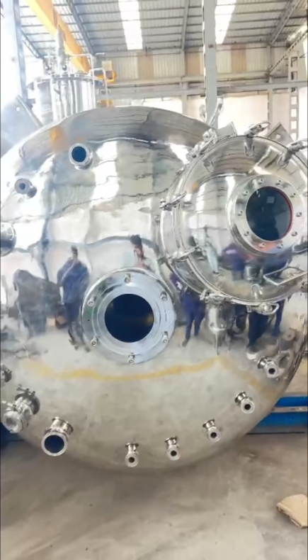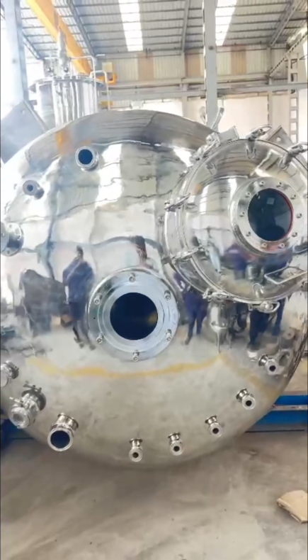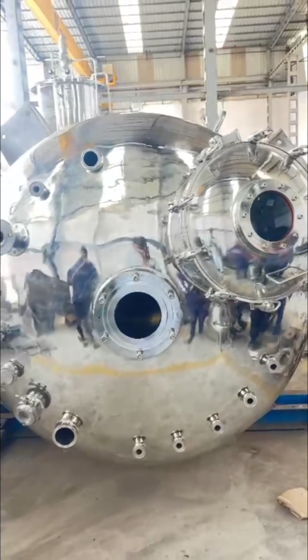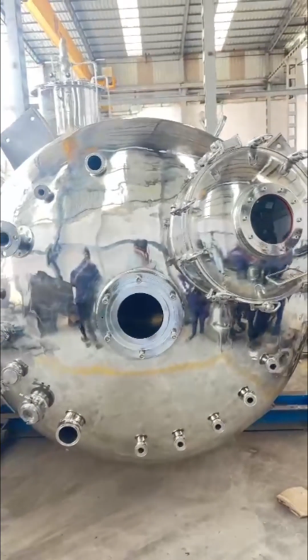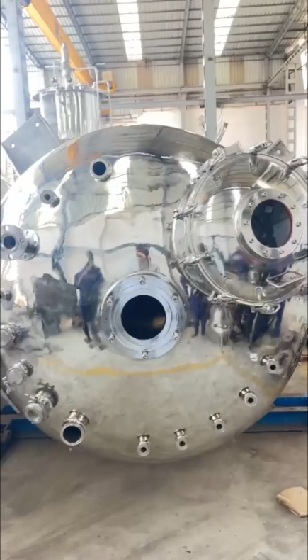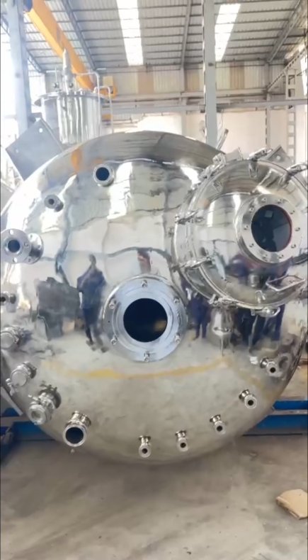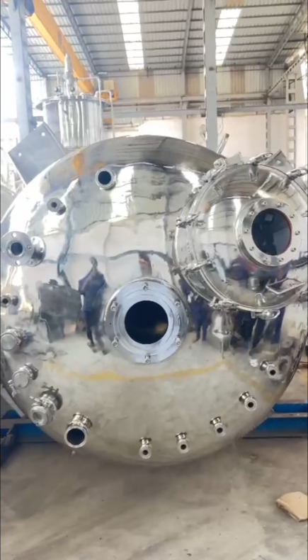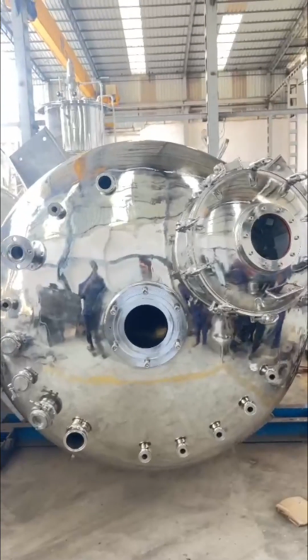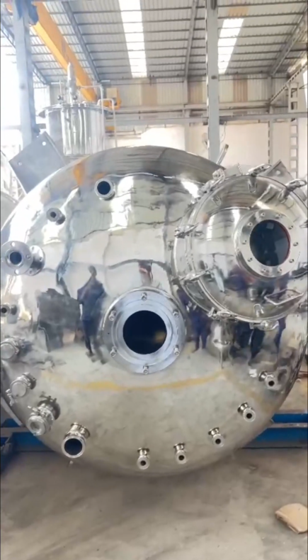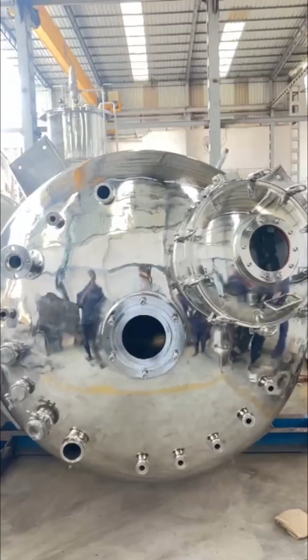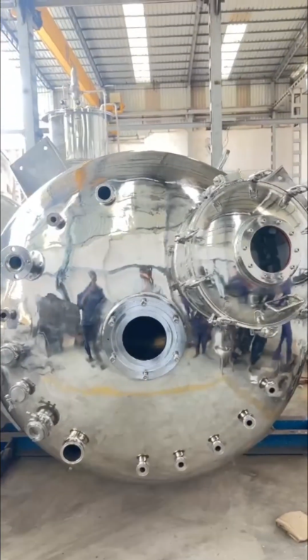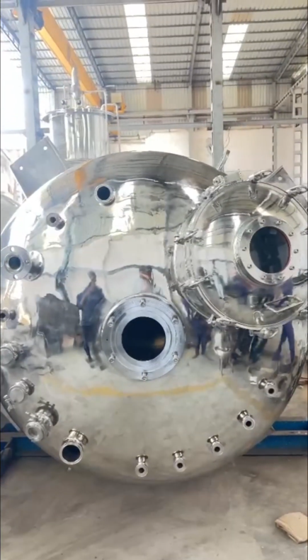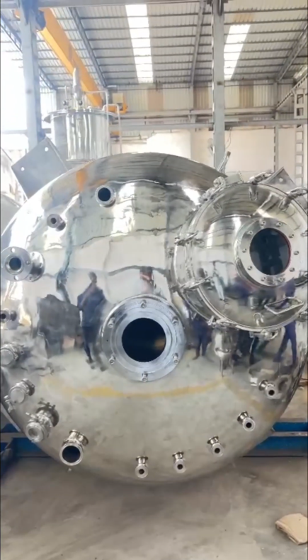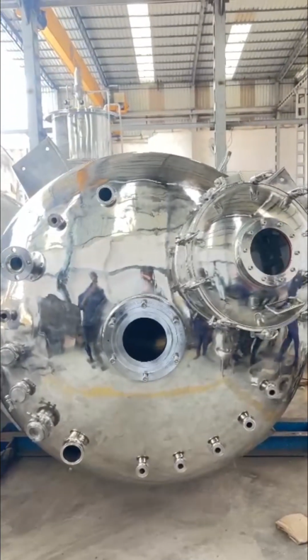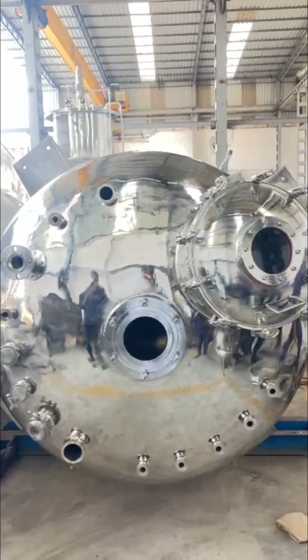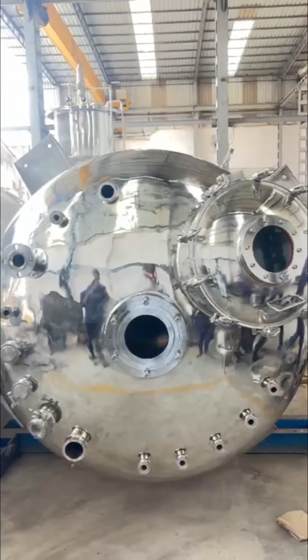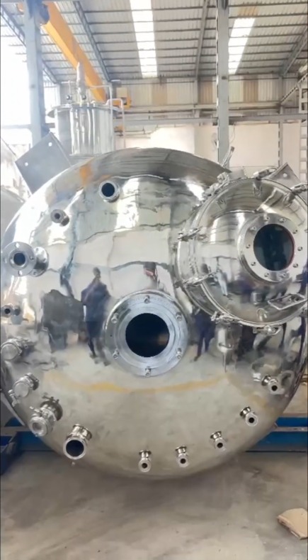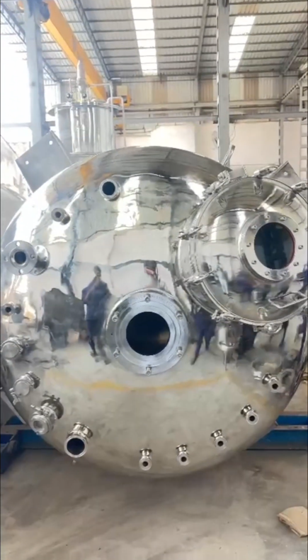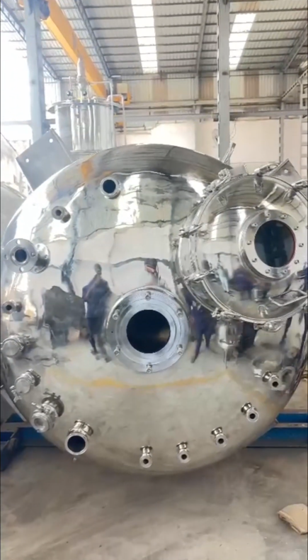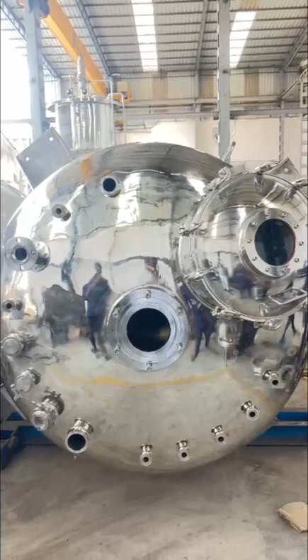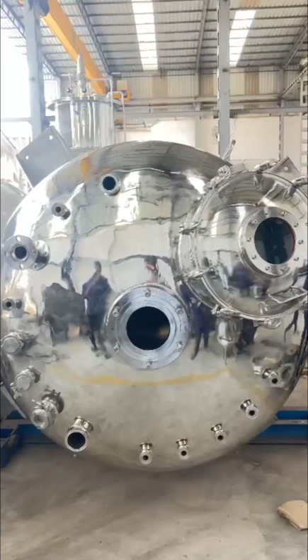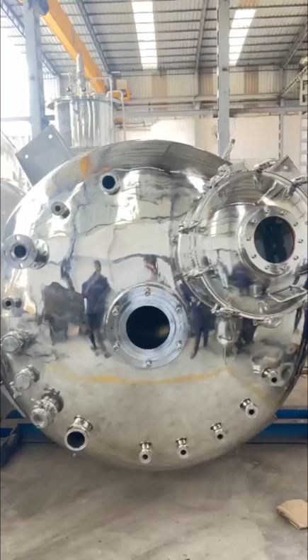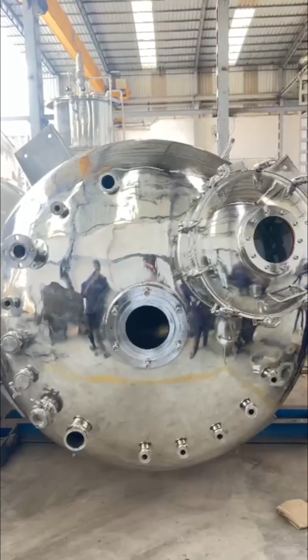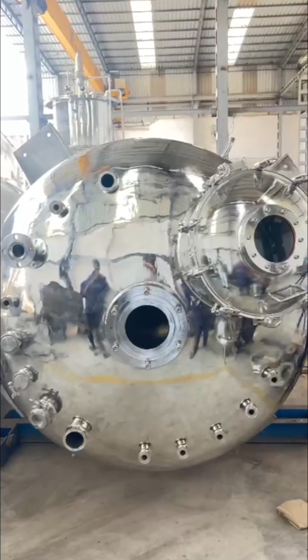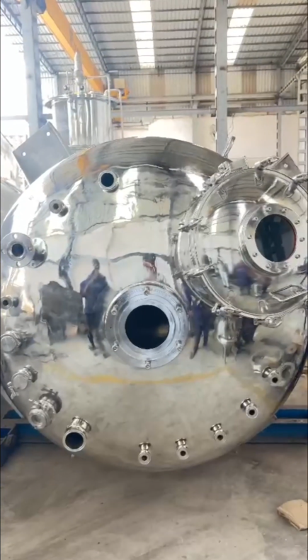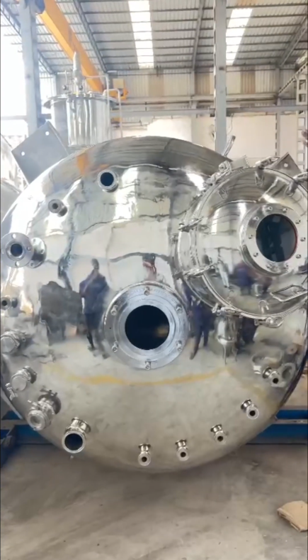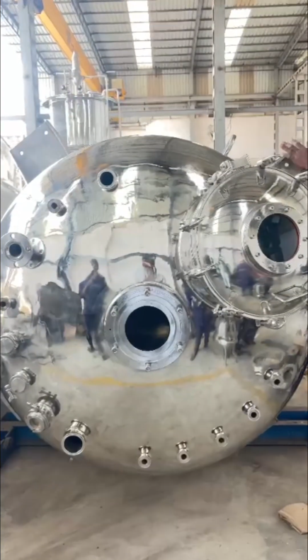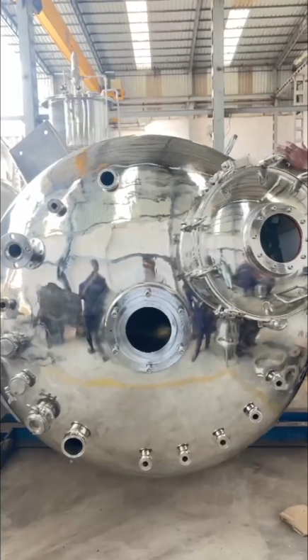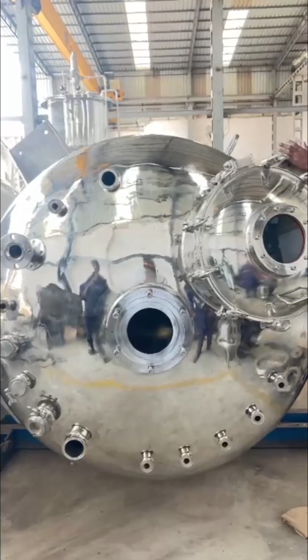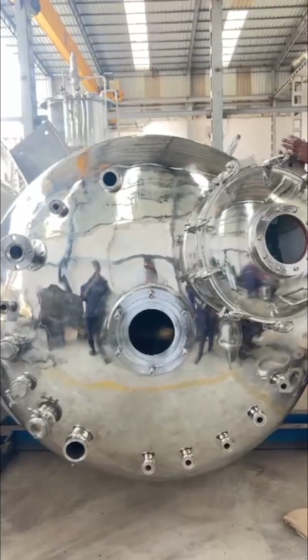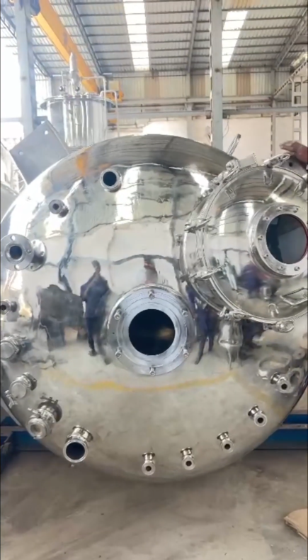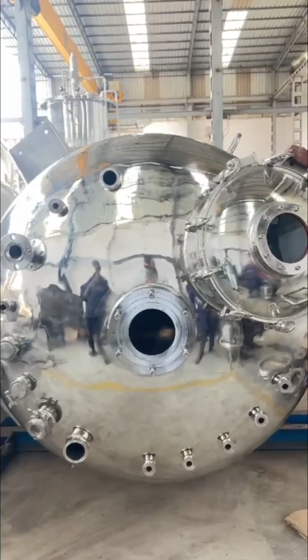The interior design features four internal baffles, ensuring optimal mixing and process efficiency.